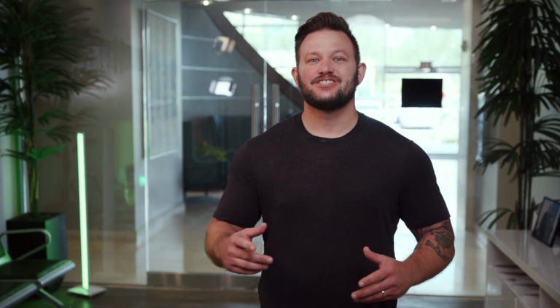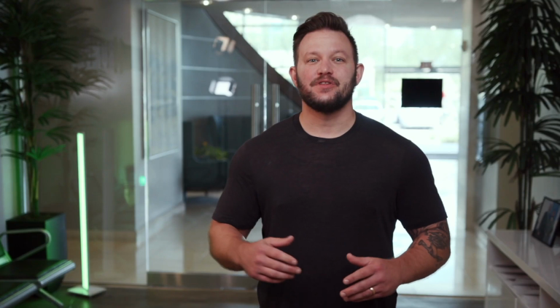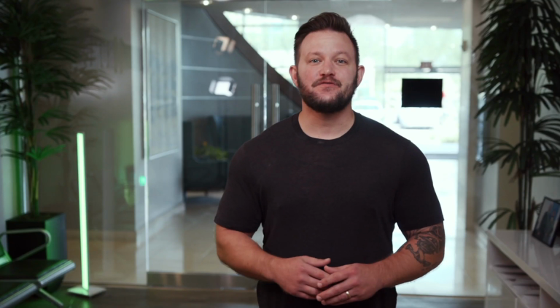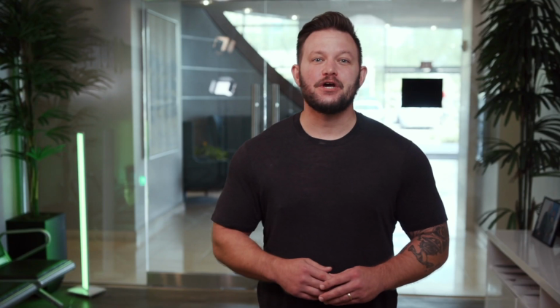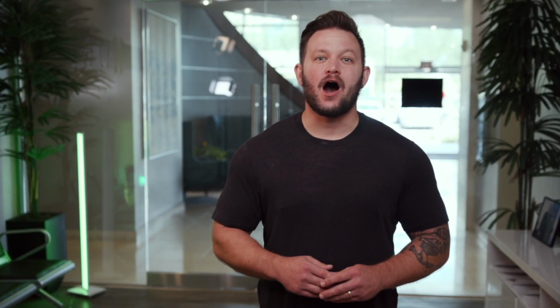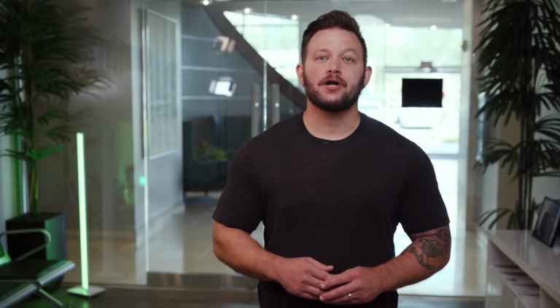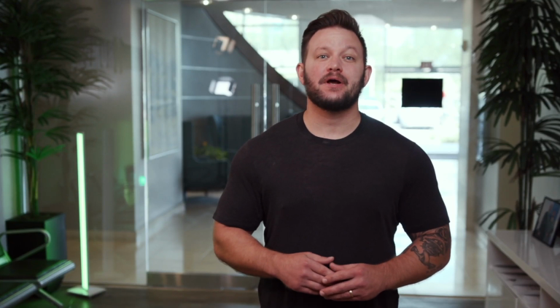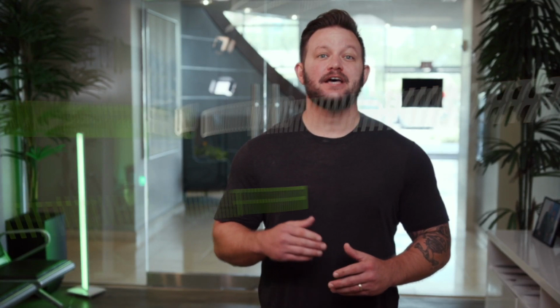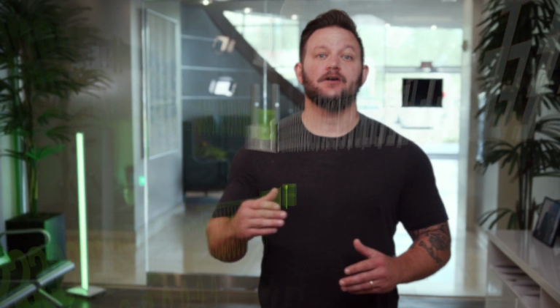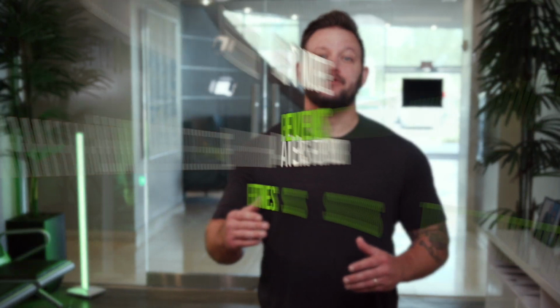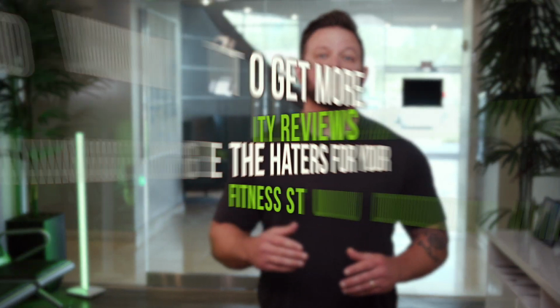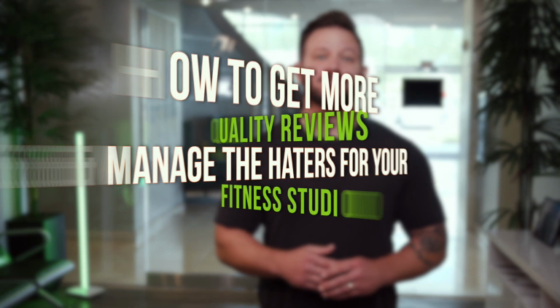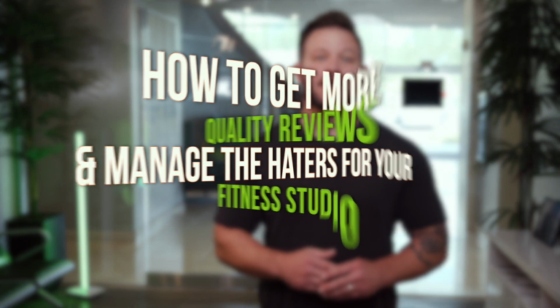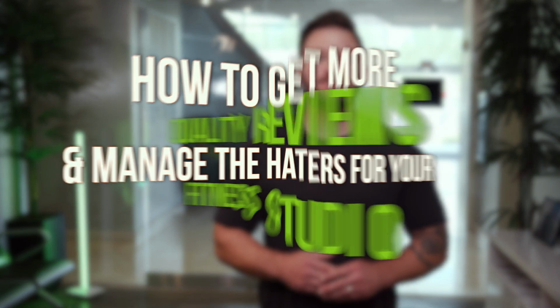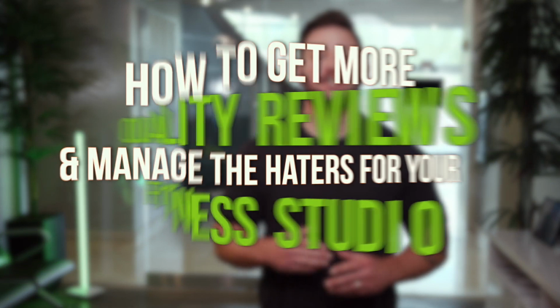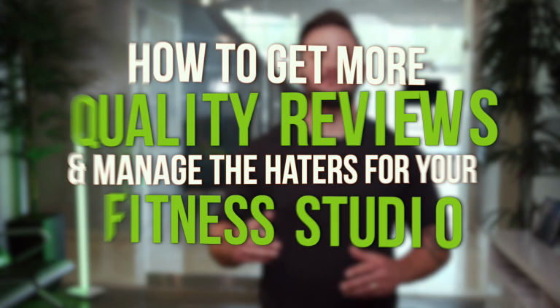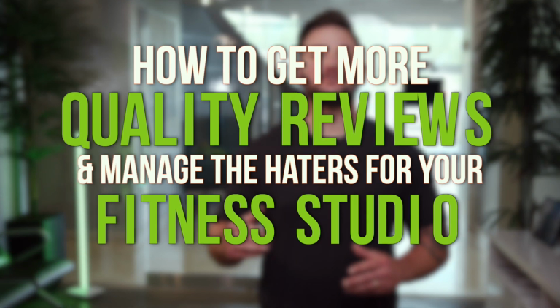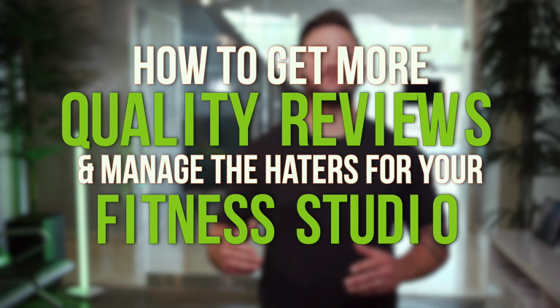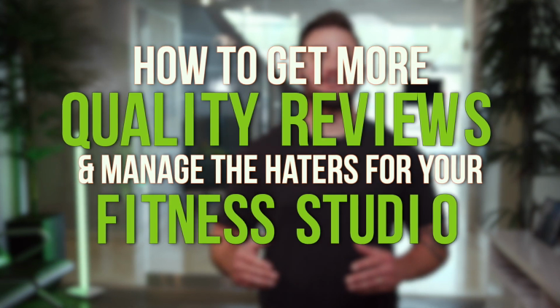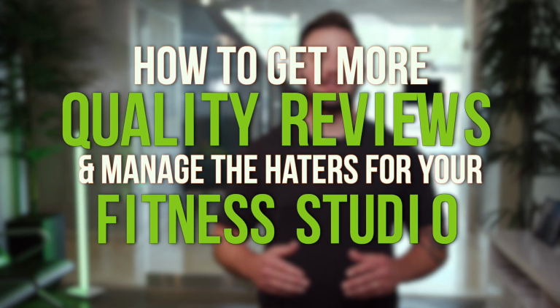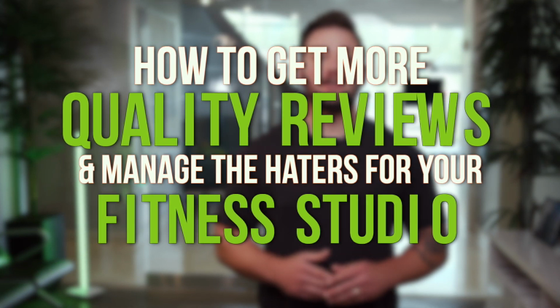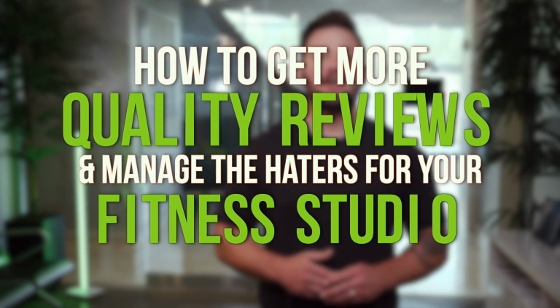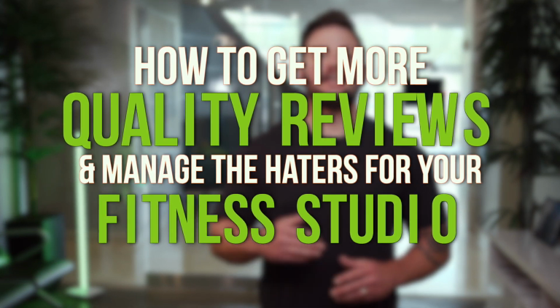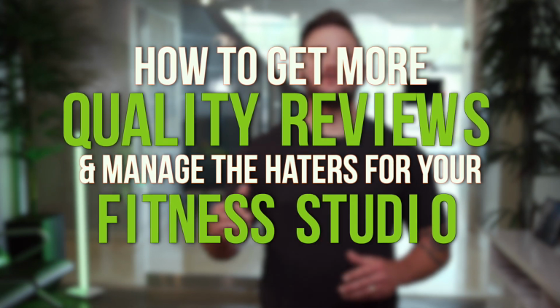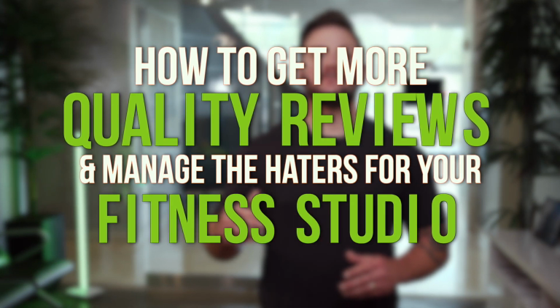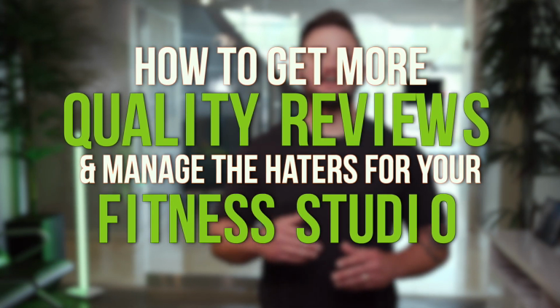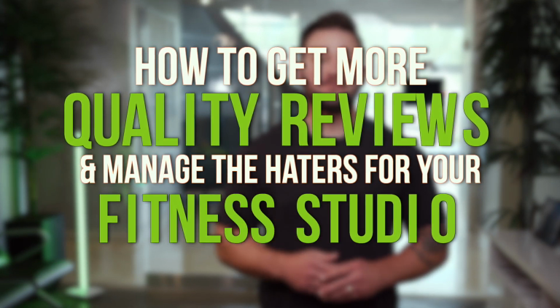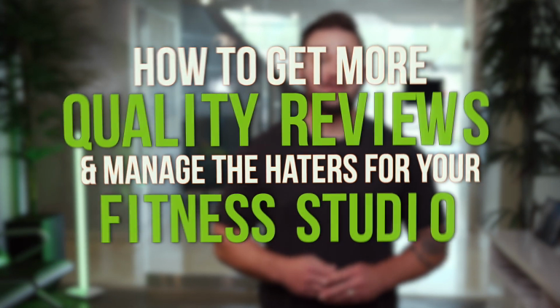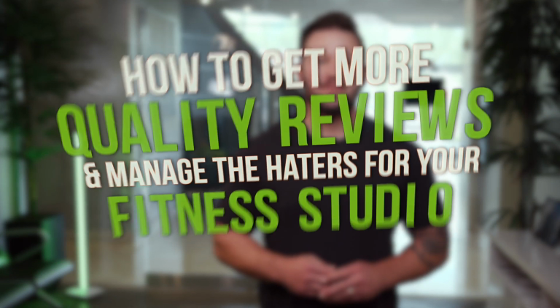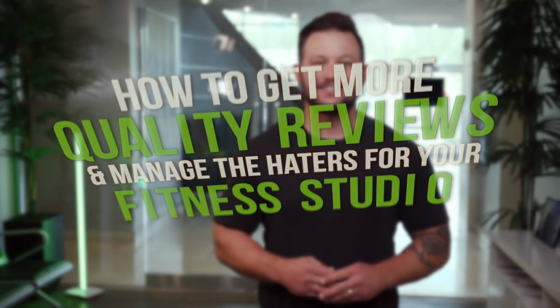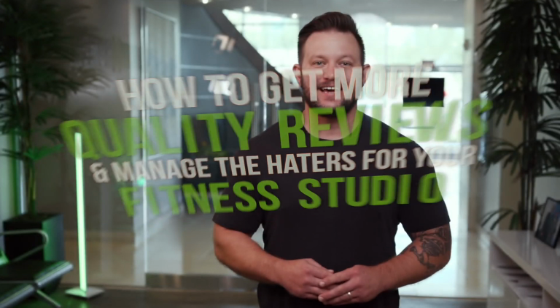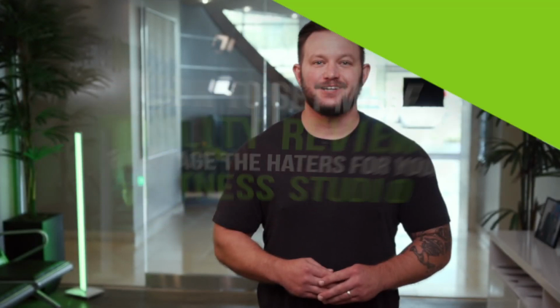So in this video, I'm going to break down a few simple steps to increase your reviews online and how you can effectively manage the haters.